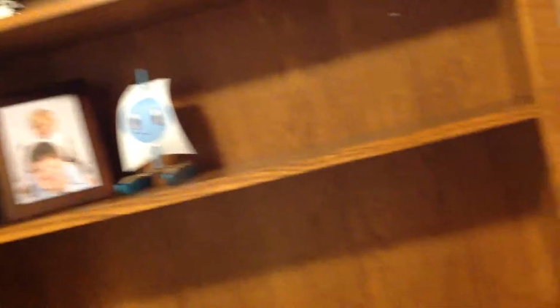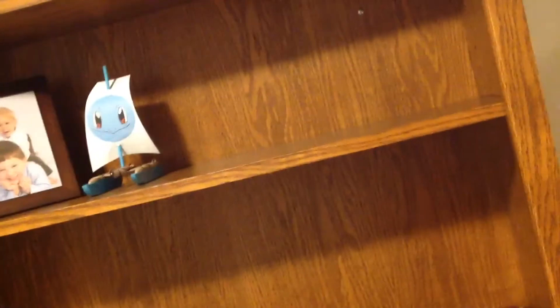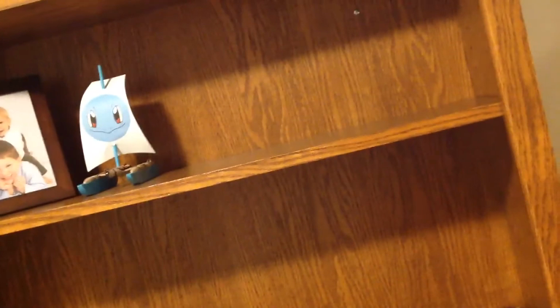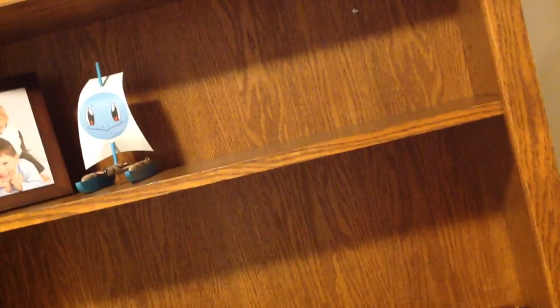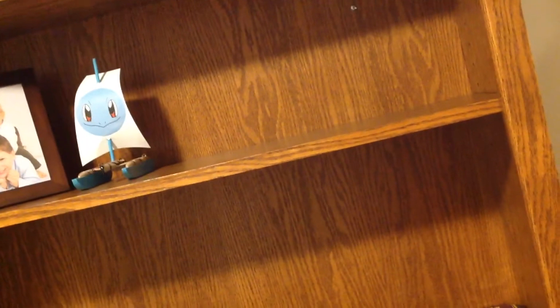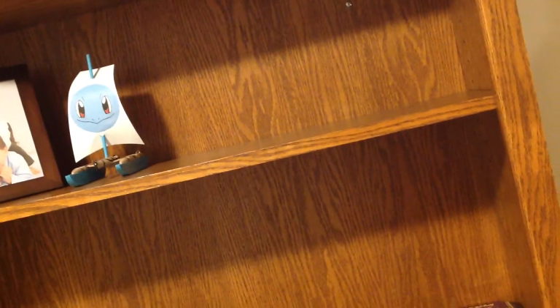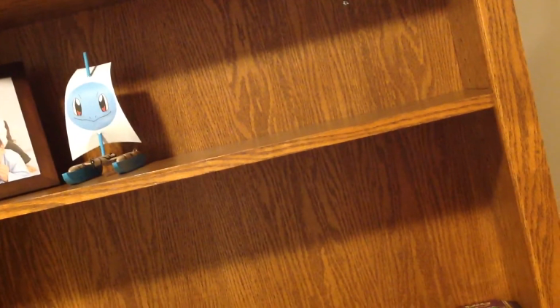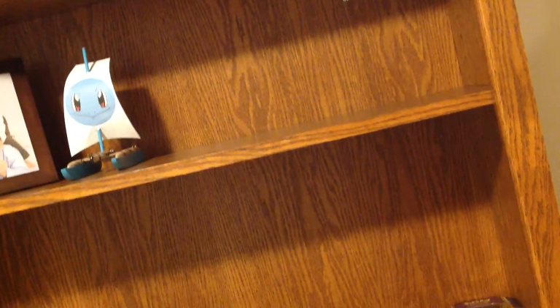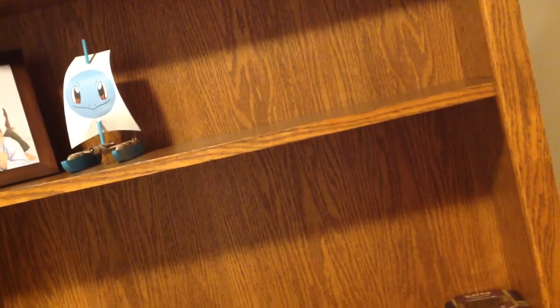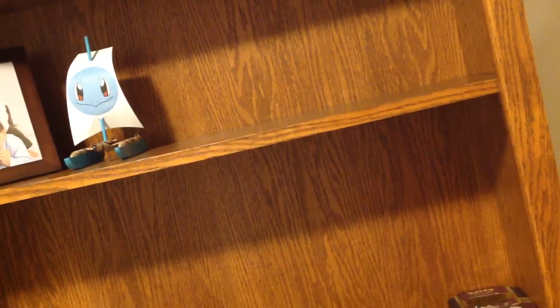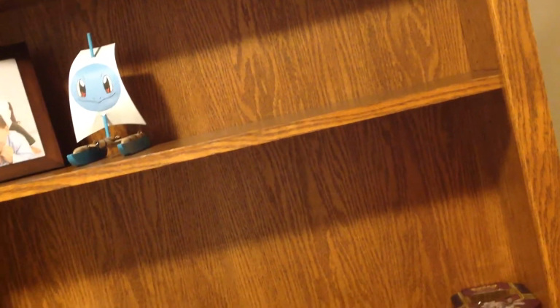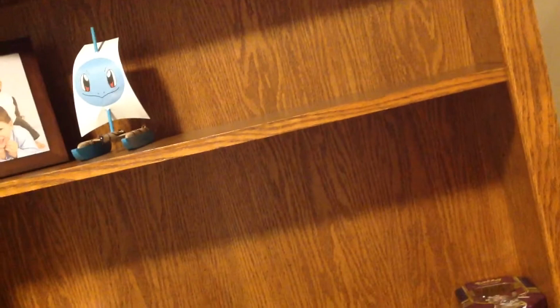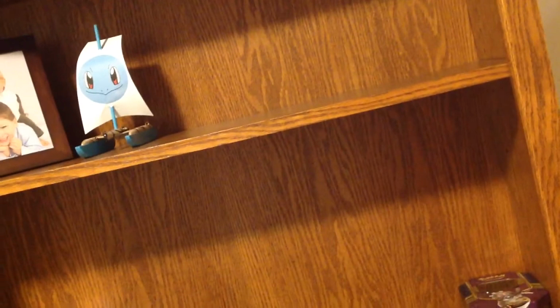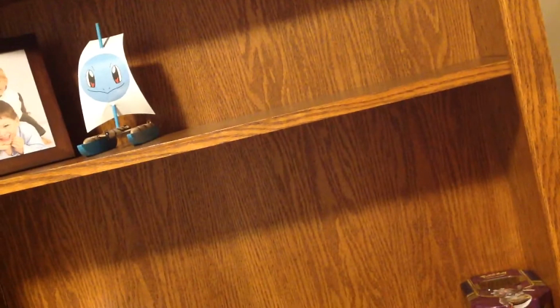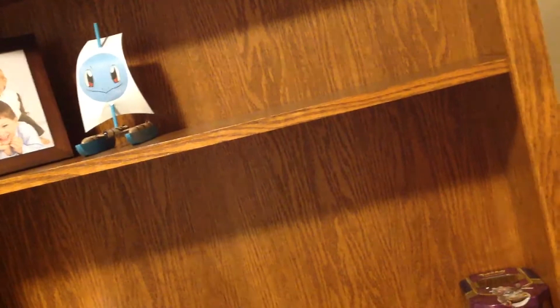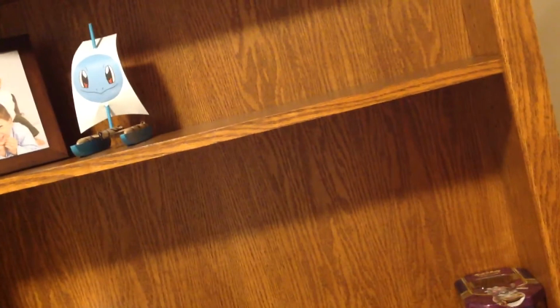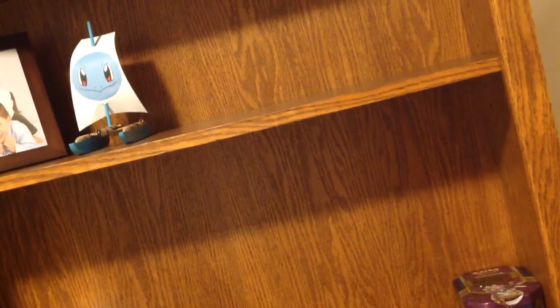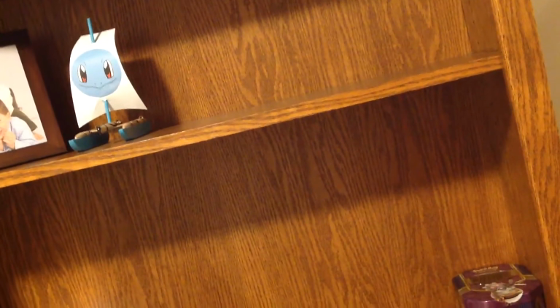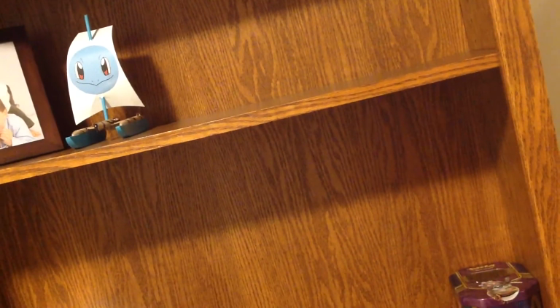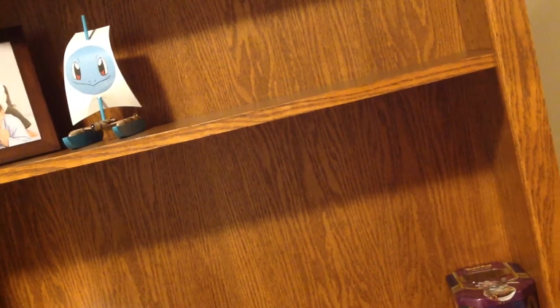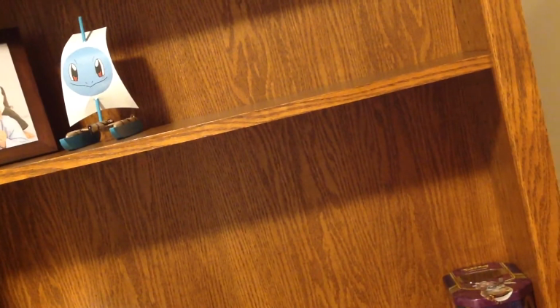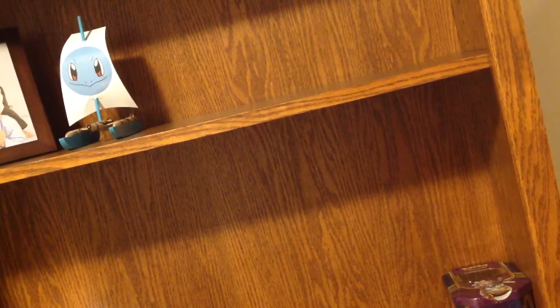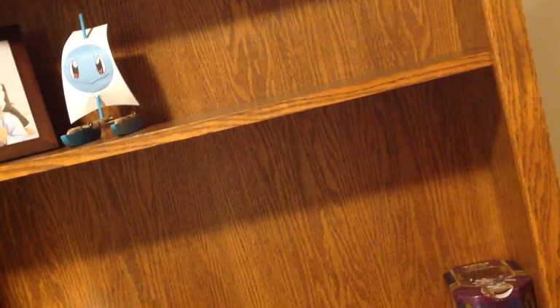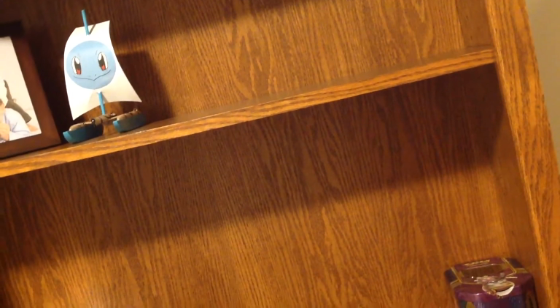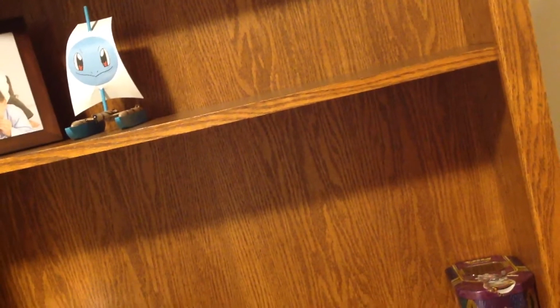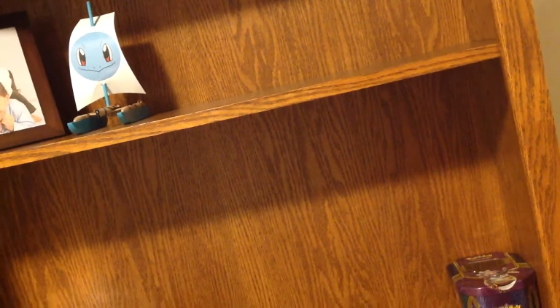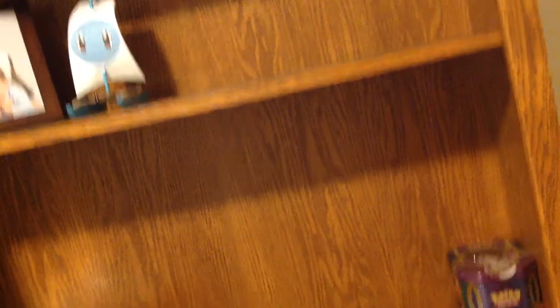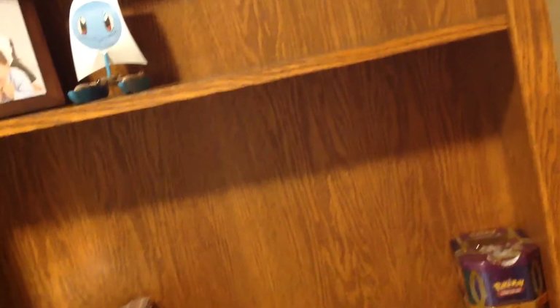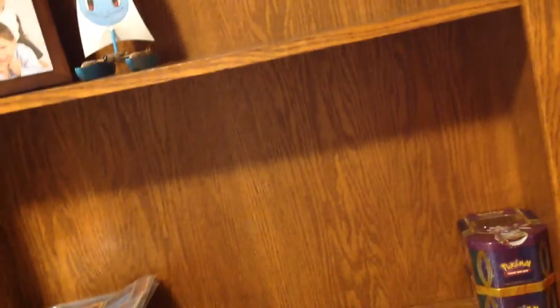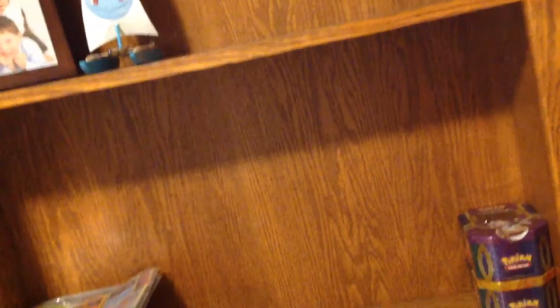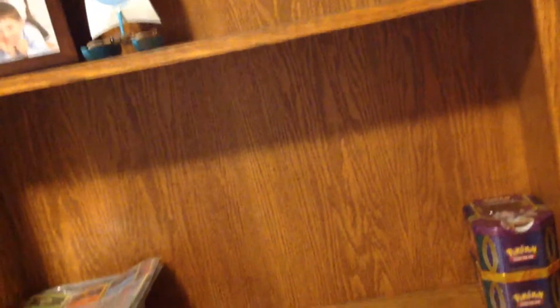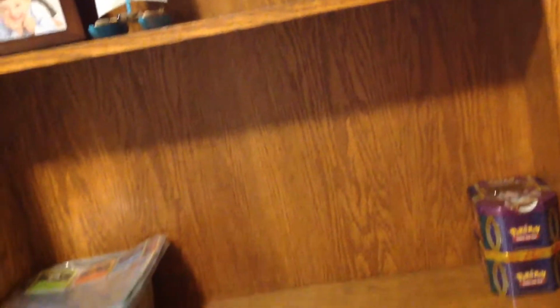Squirtle. I'm gonna block that picture out because it's a picture of us.